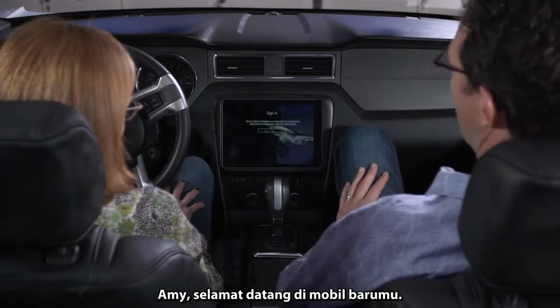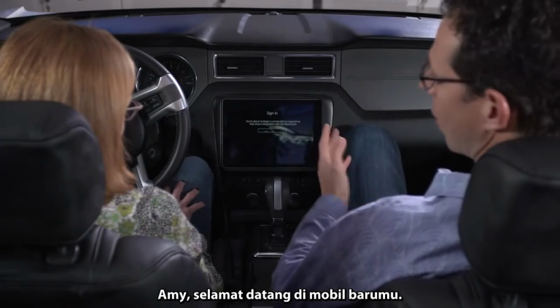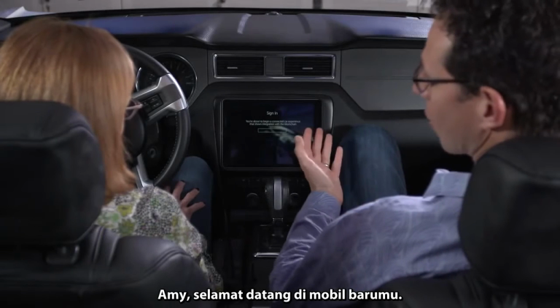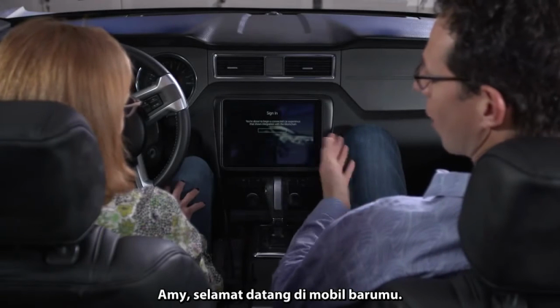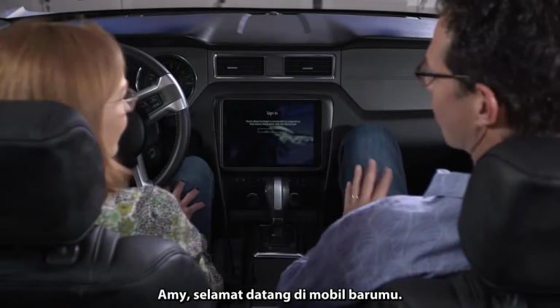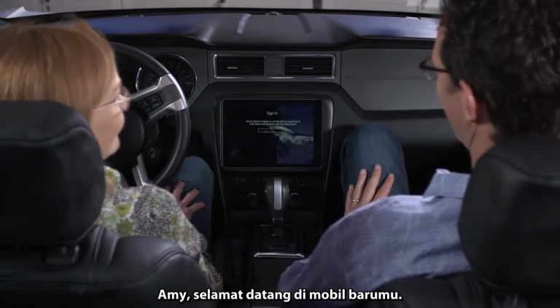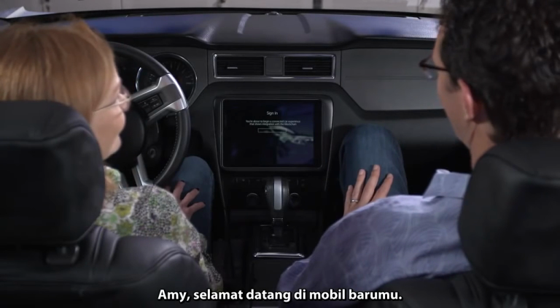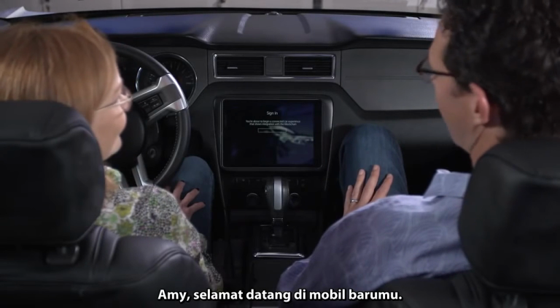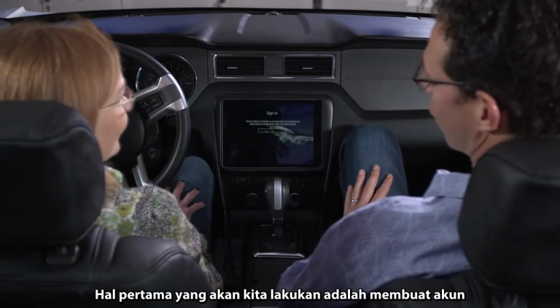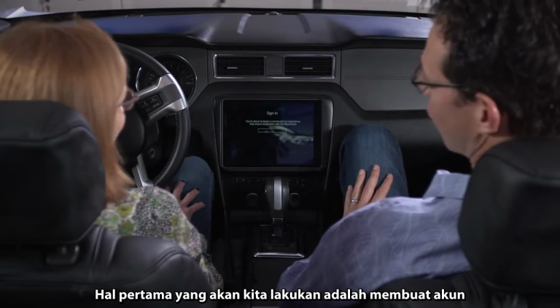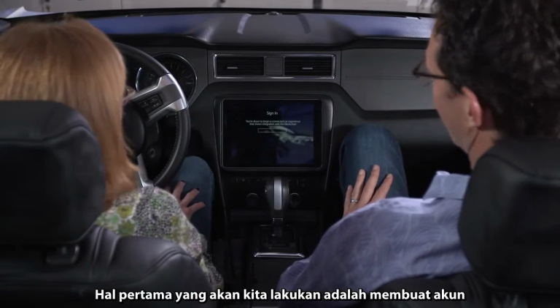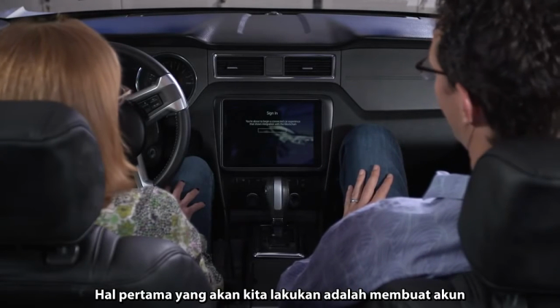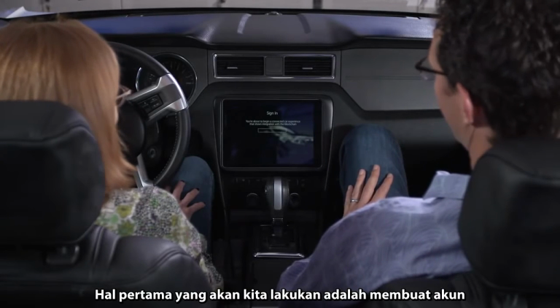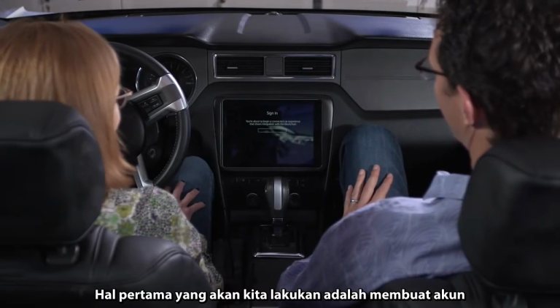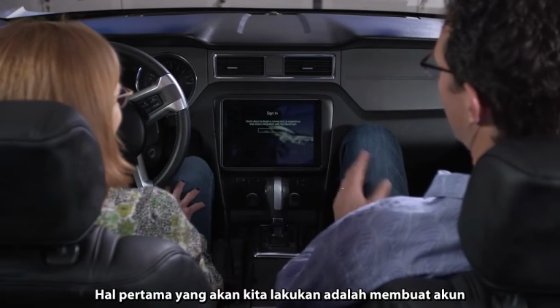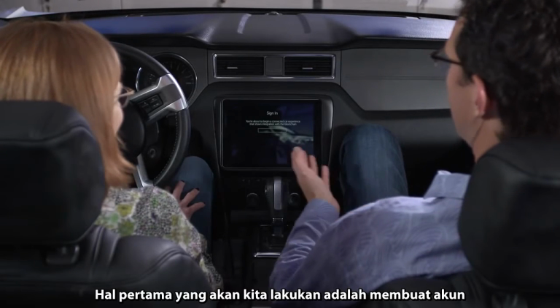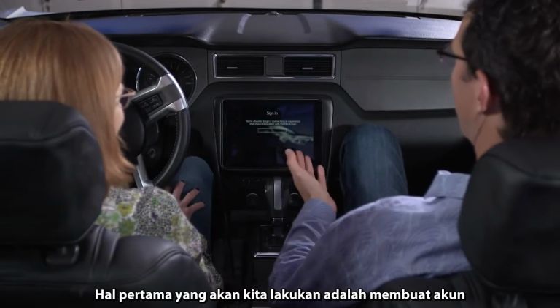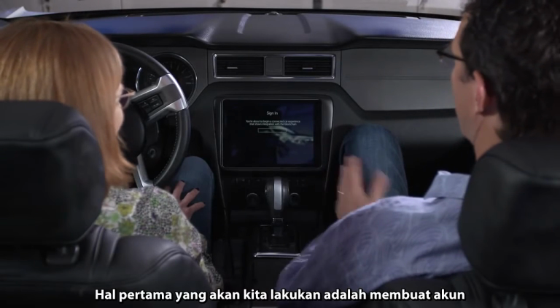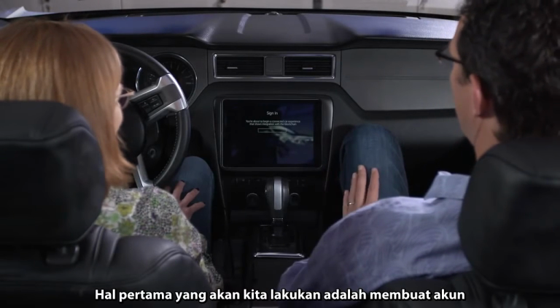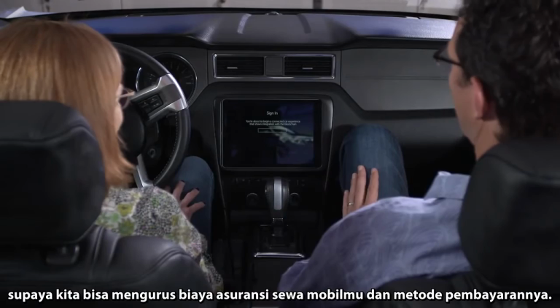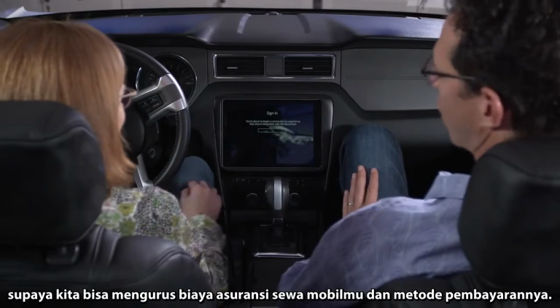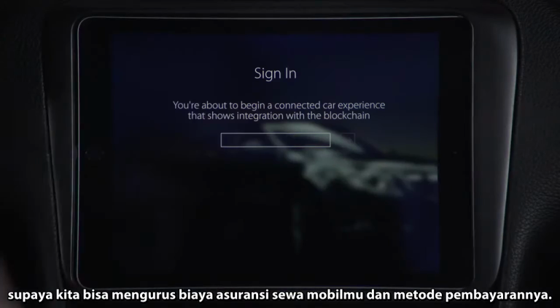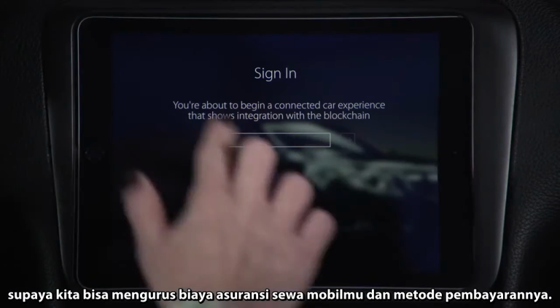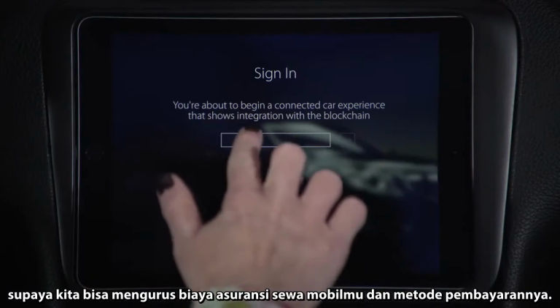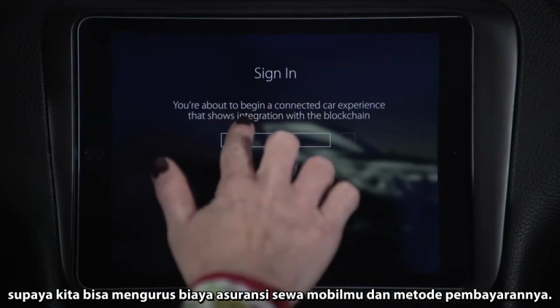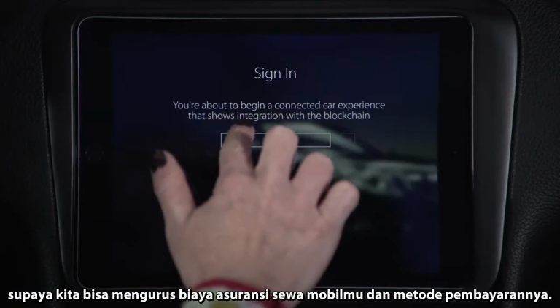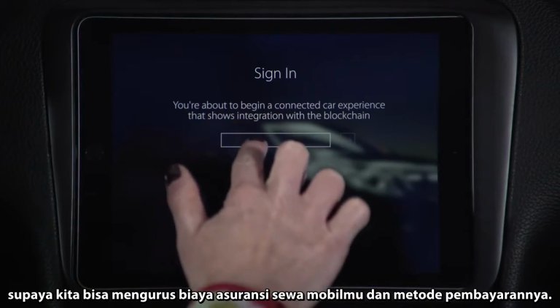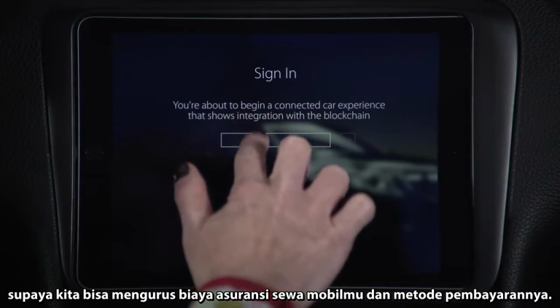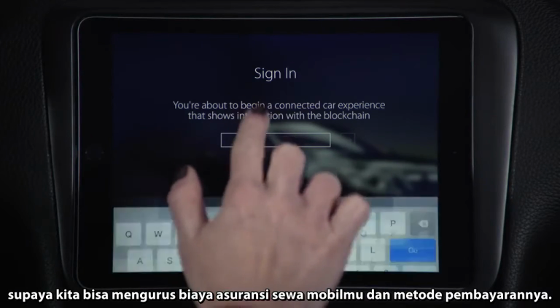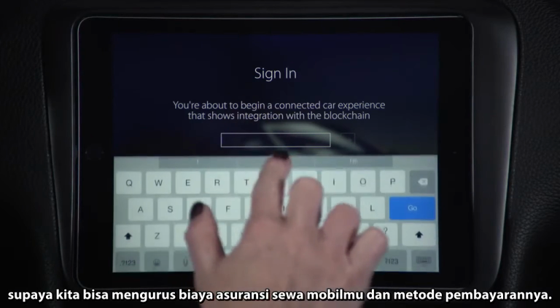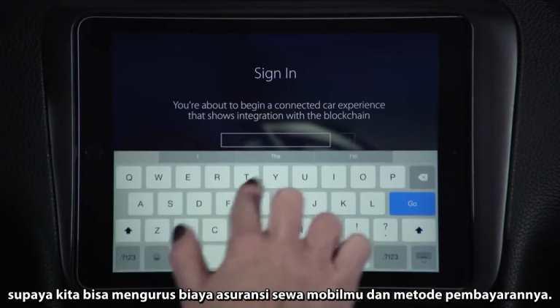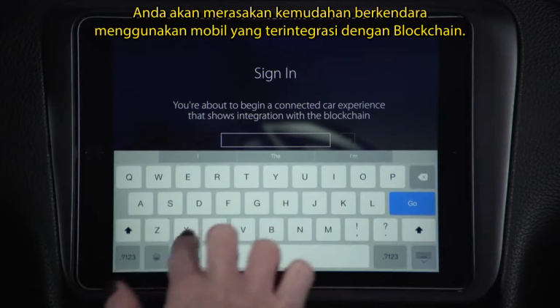Amy, welcome to your new car. The first thing we're going to do is have you sign in so we can get your lease, insurance, and payments on the way.